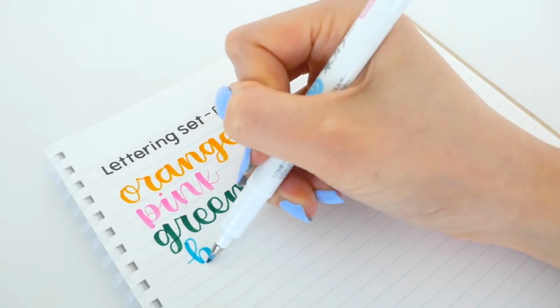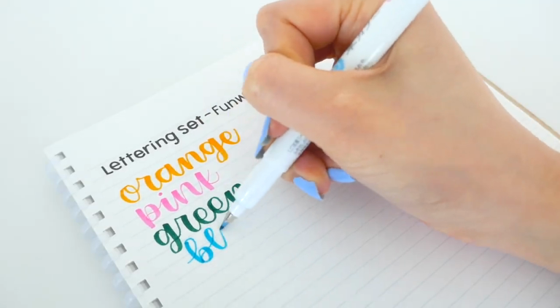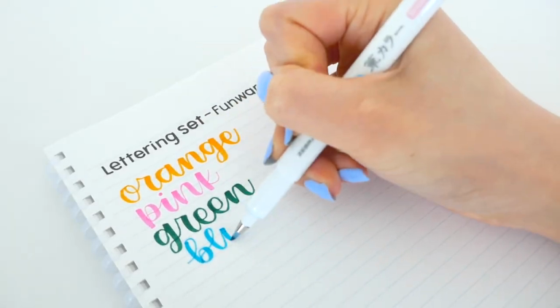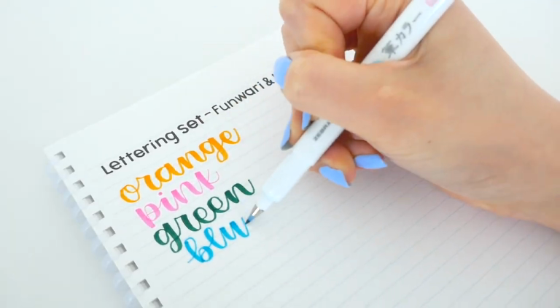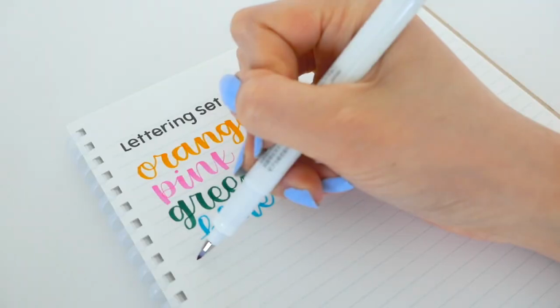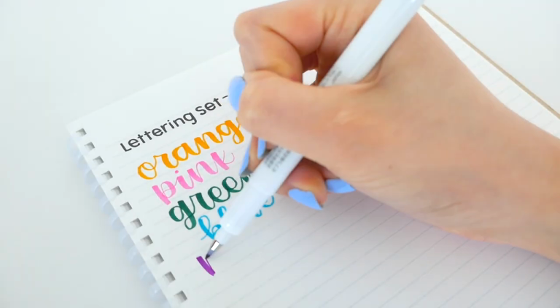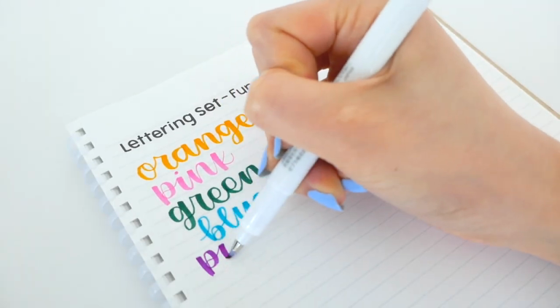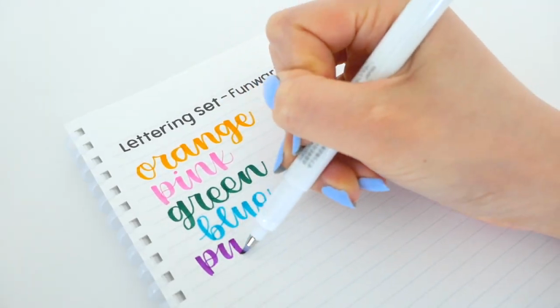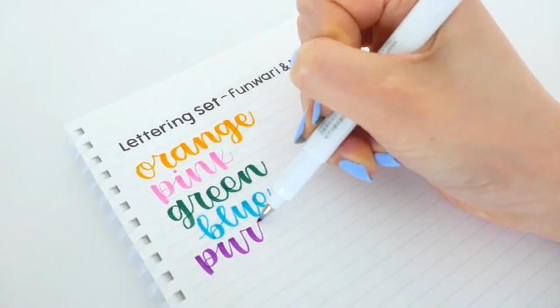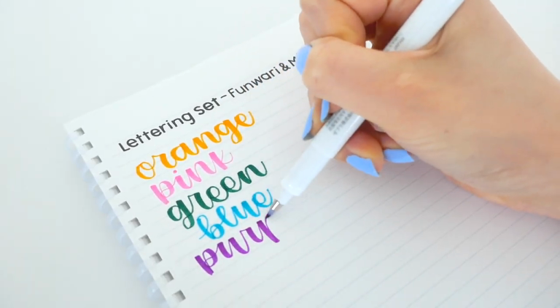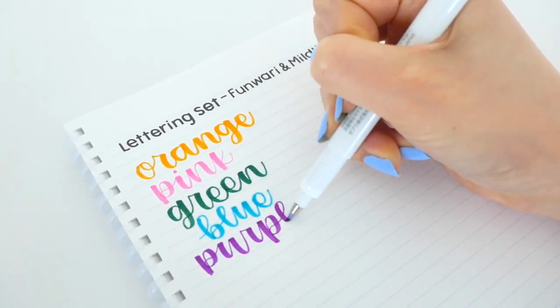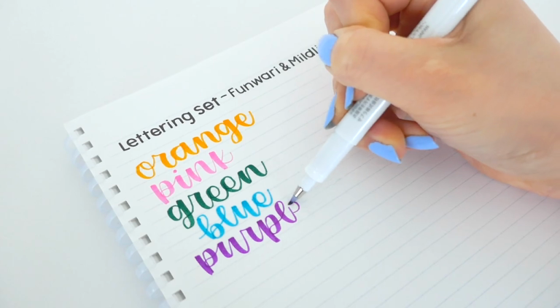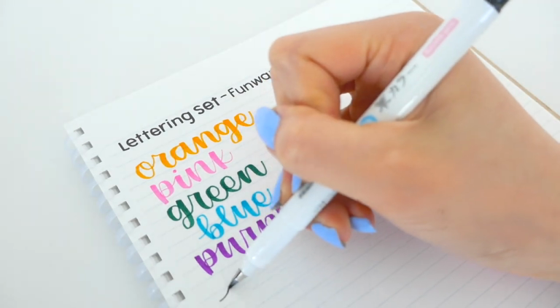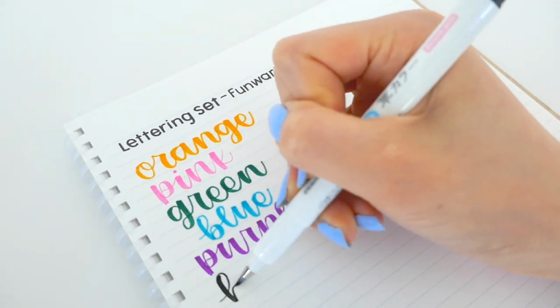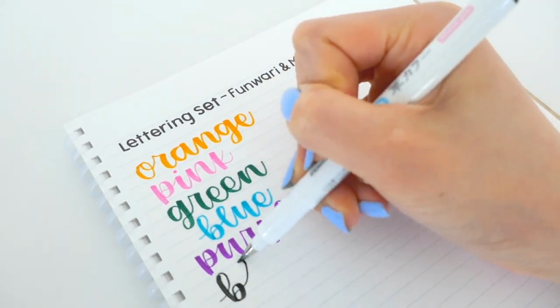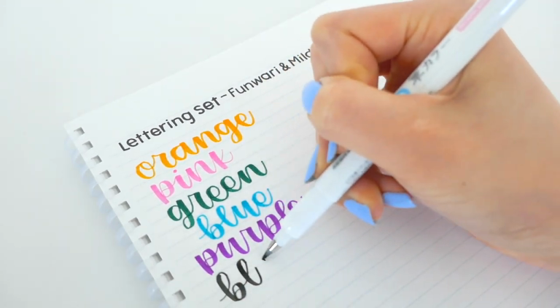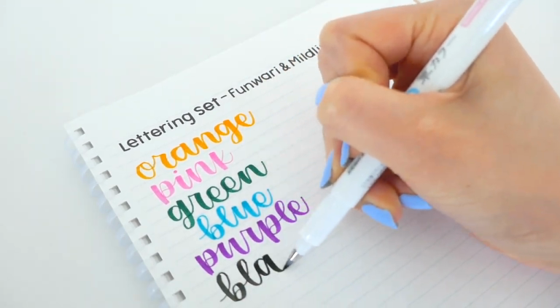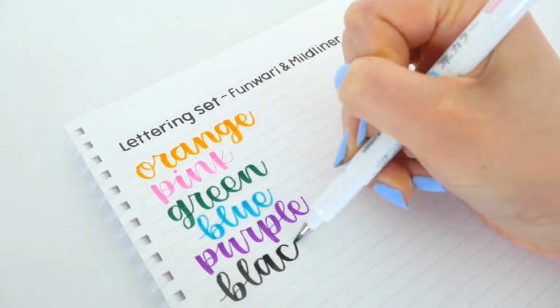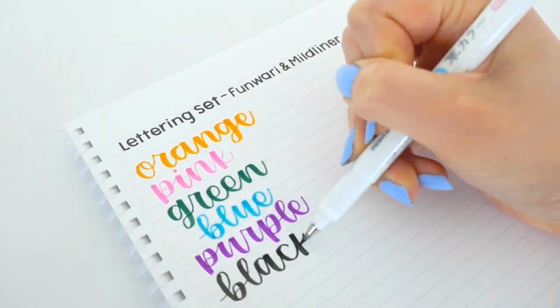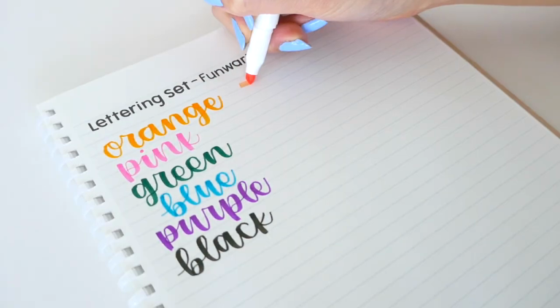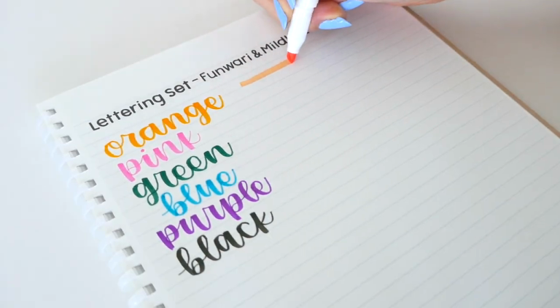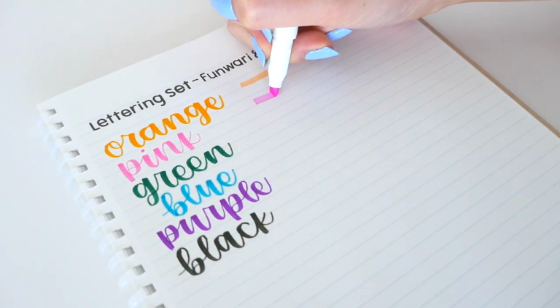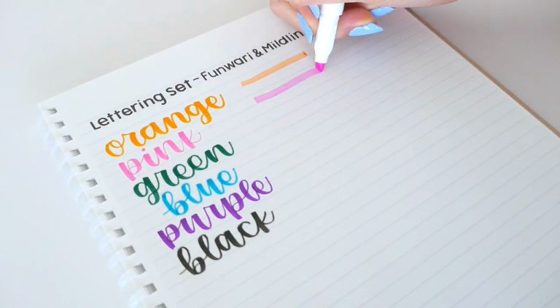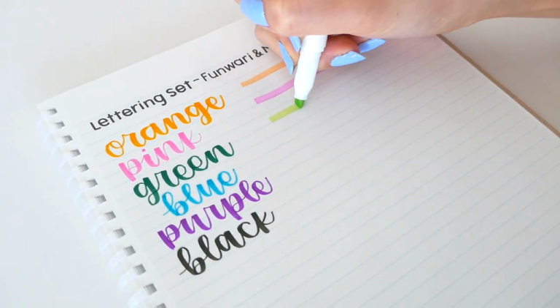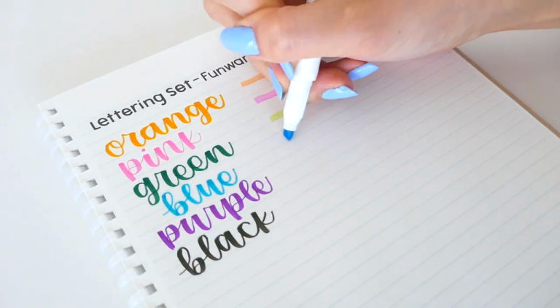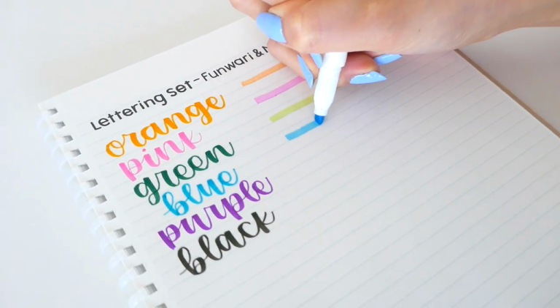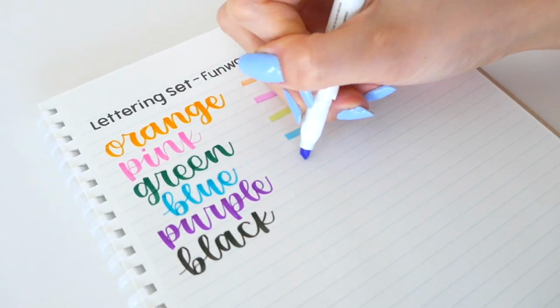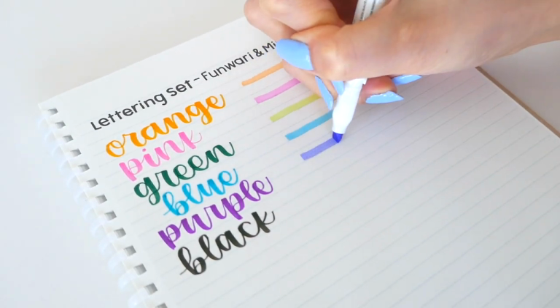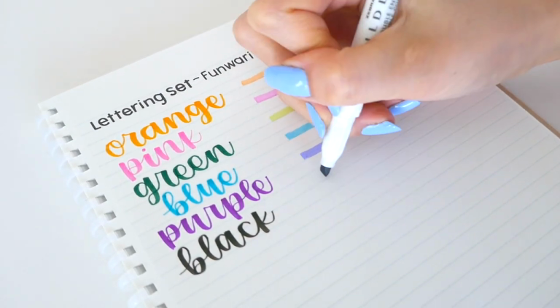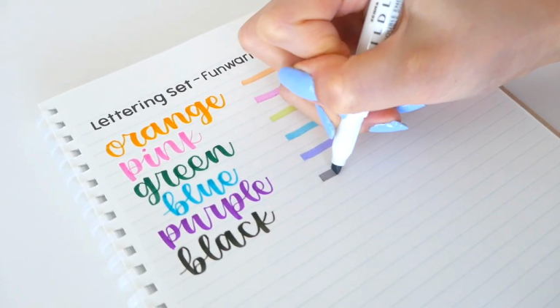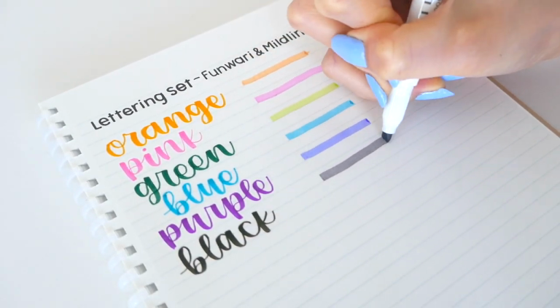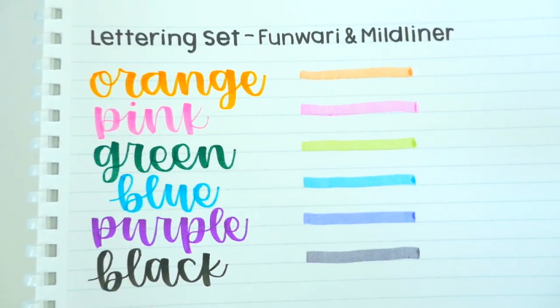You can use these to create calligraphy artwork or on your notes to have perfectly color-coordinated designs.